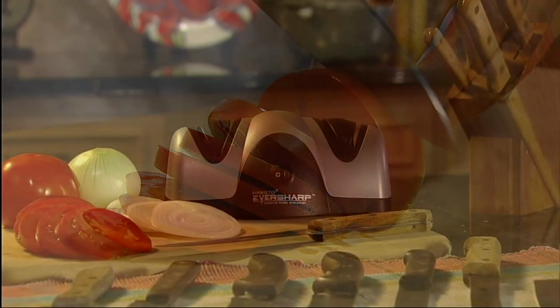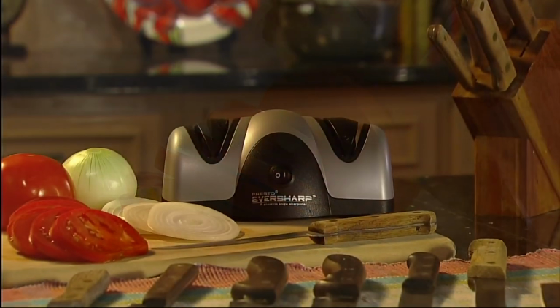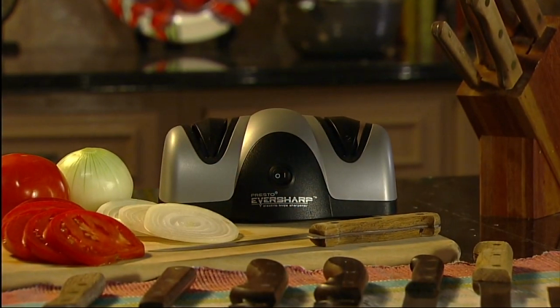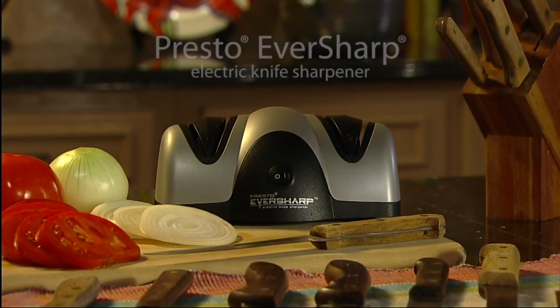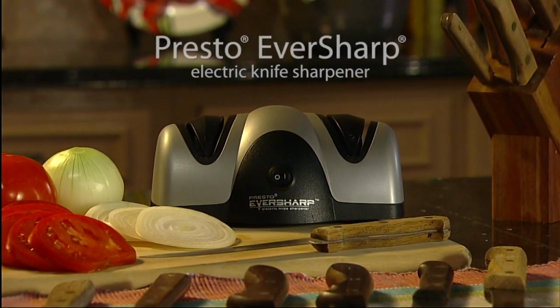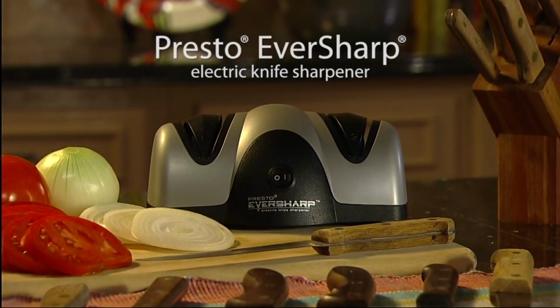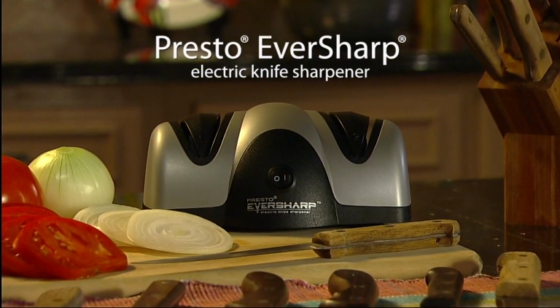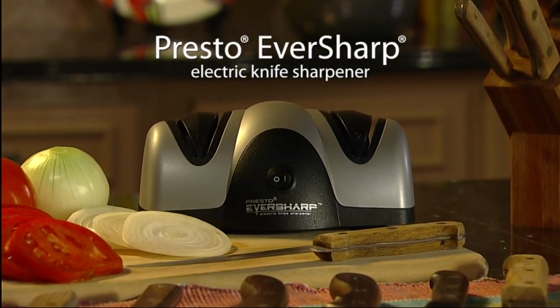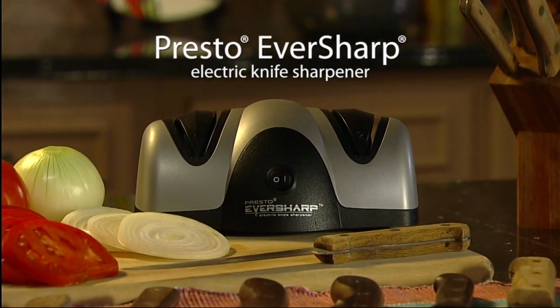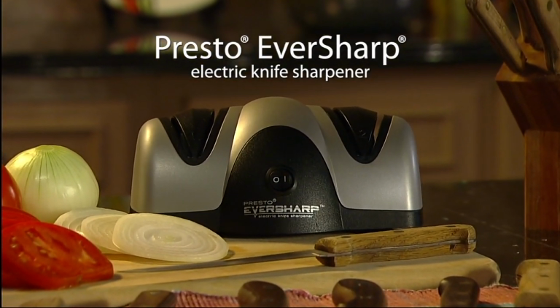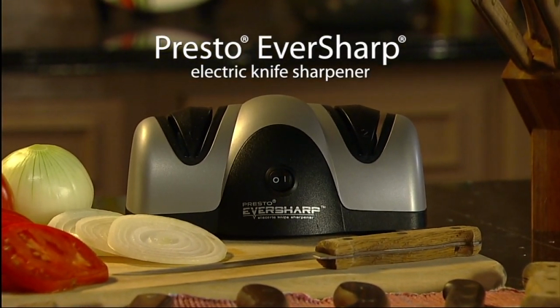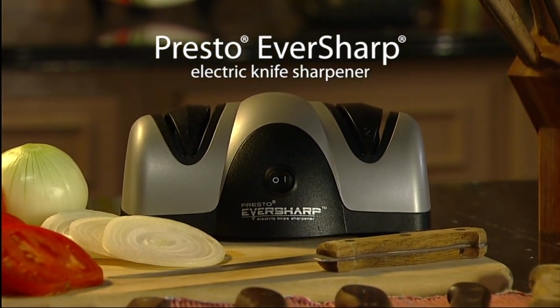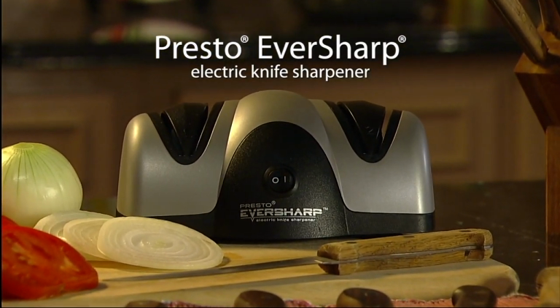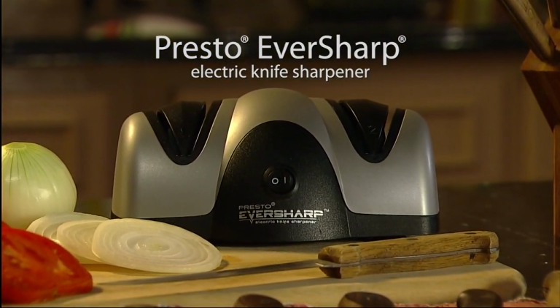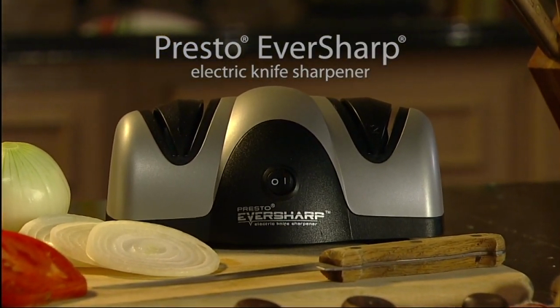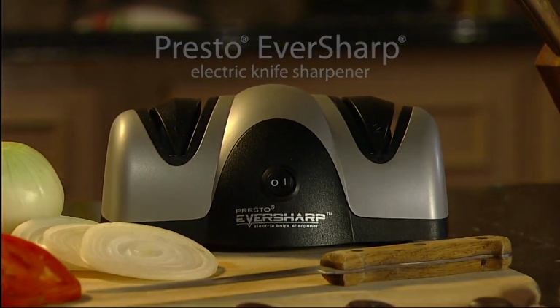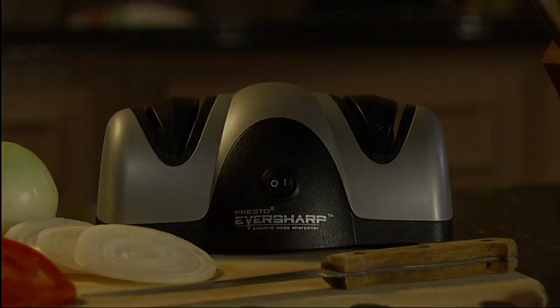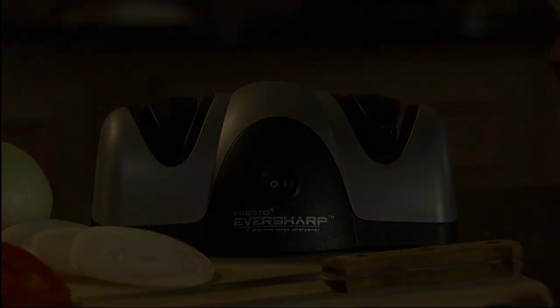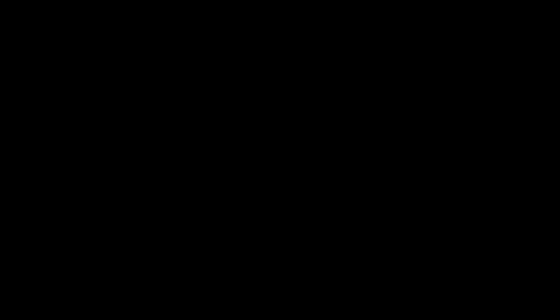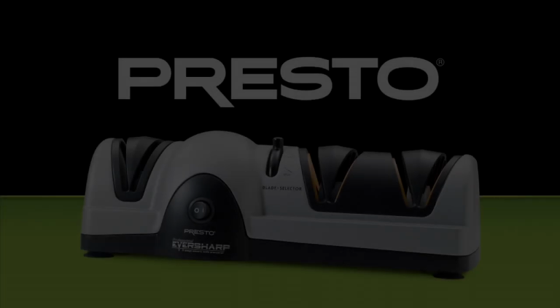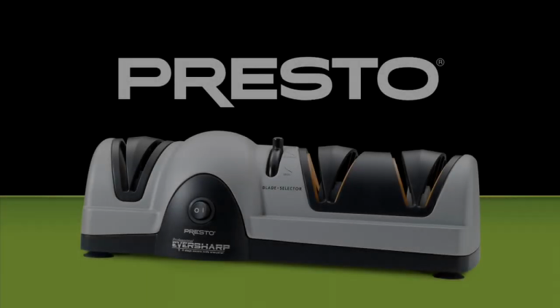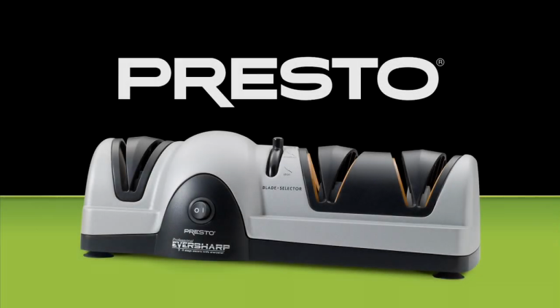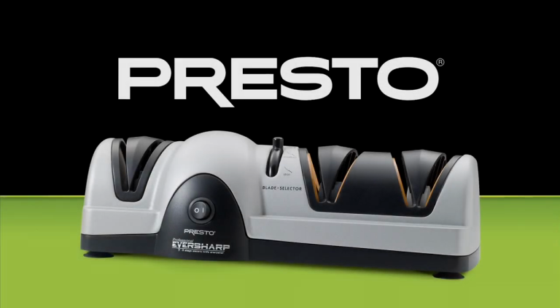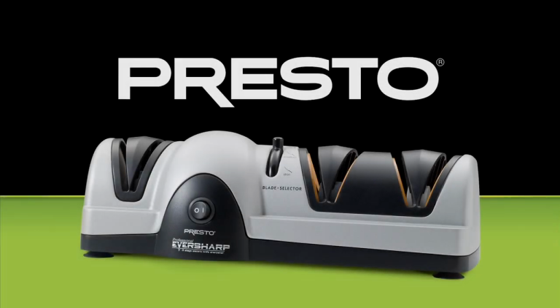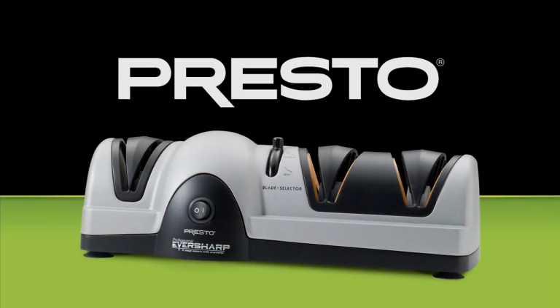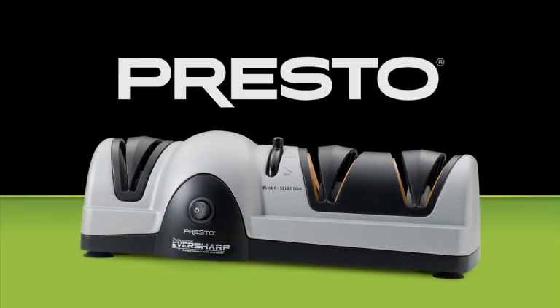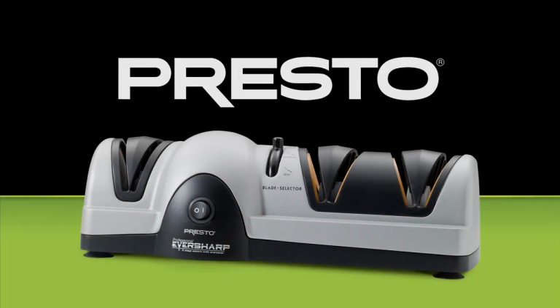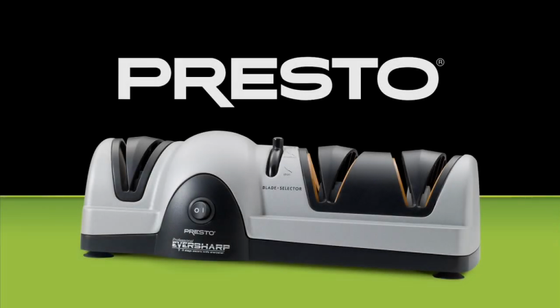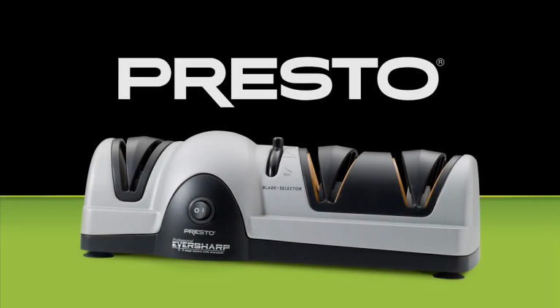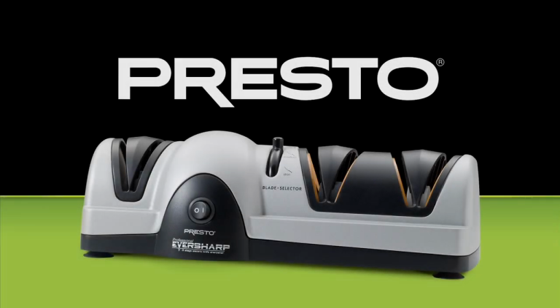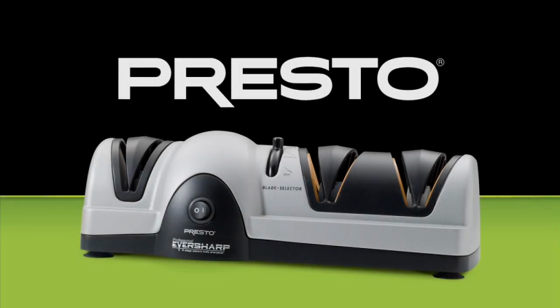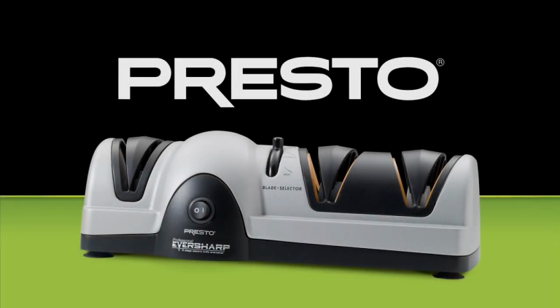The Presto EverSharp Electric Knife Sharpener. Professional three-stage model also available.